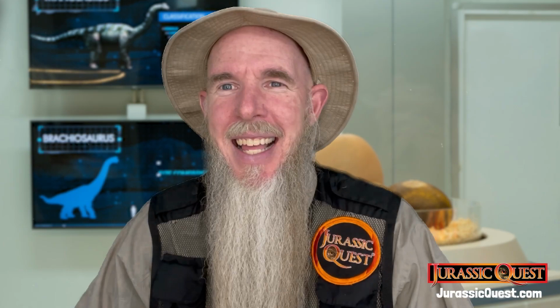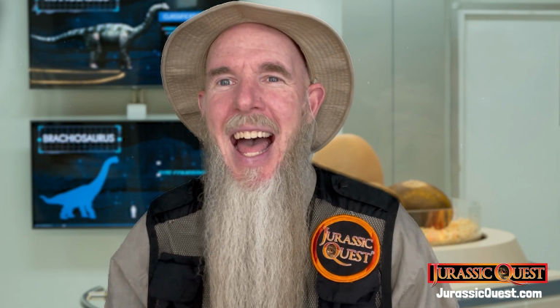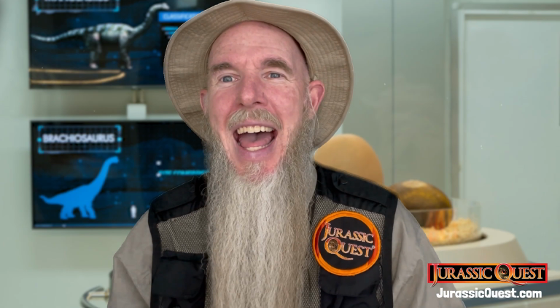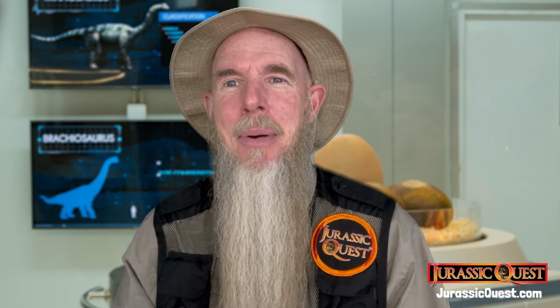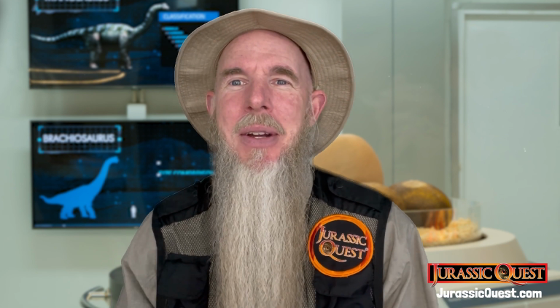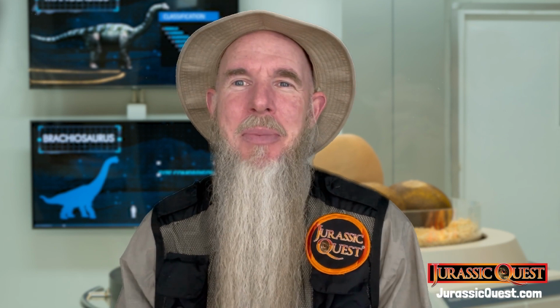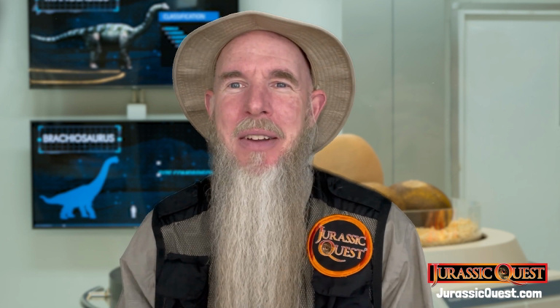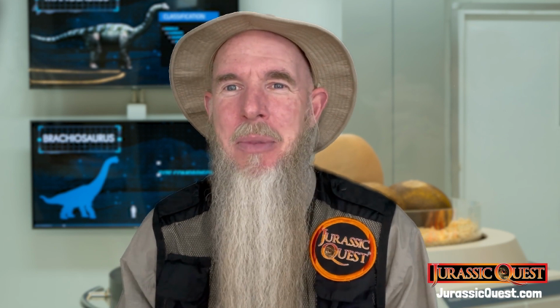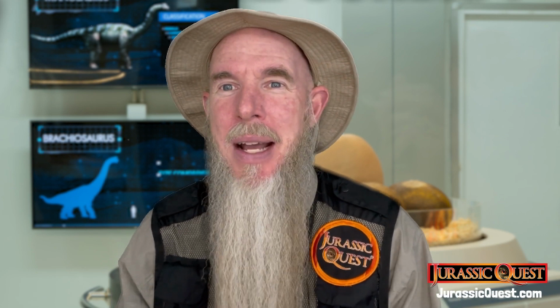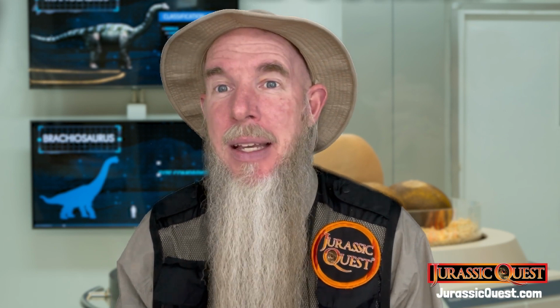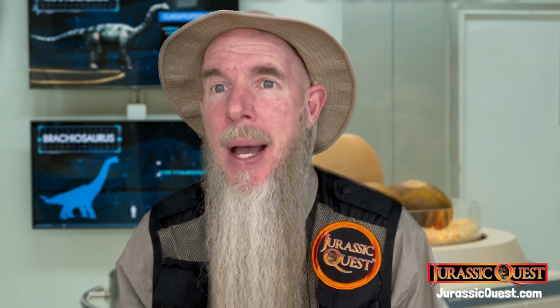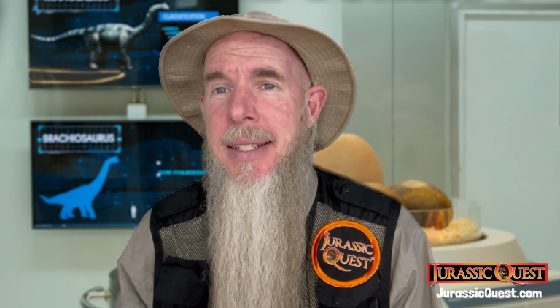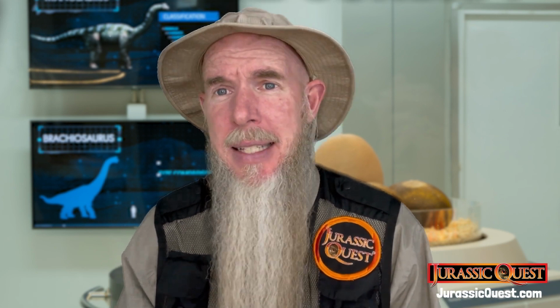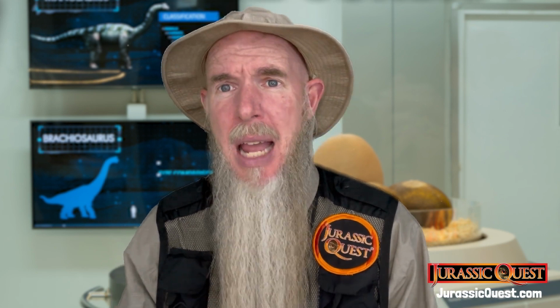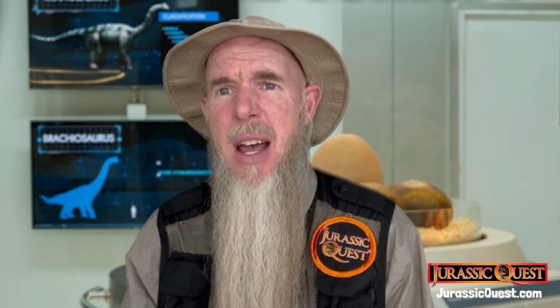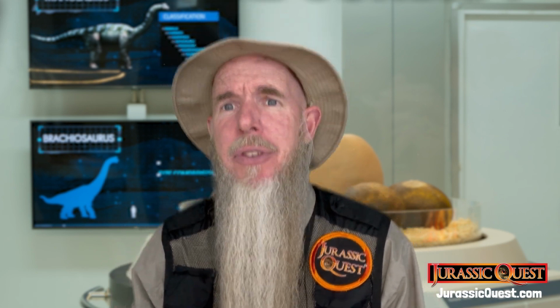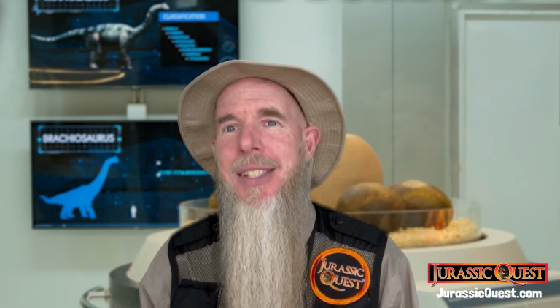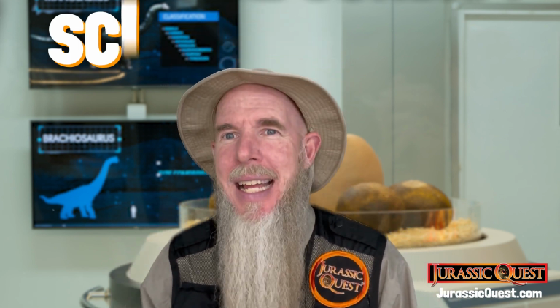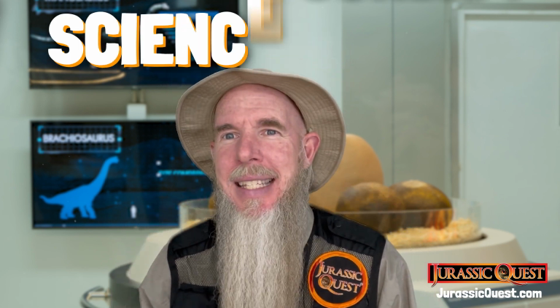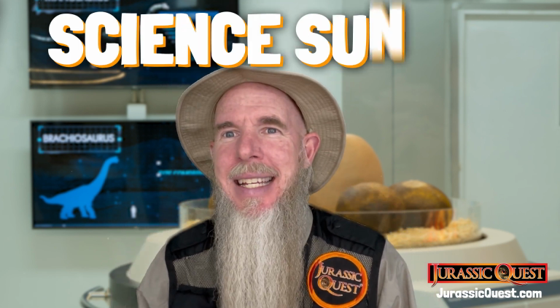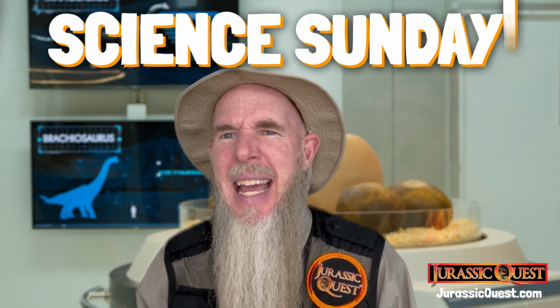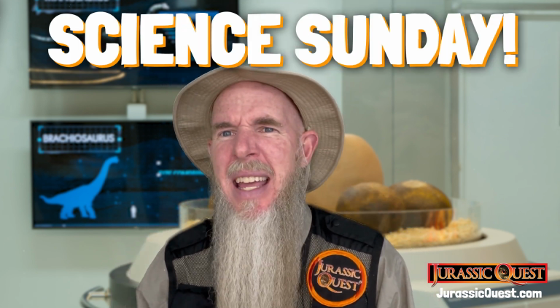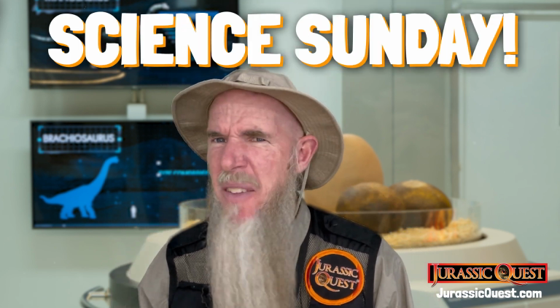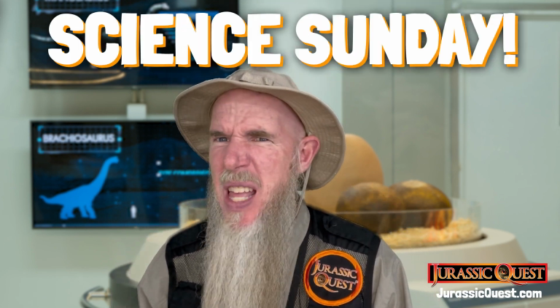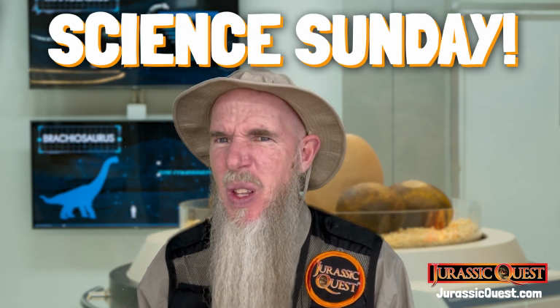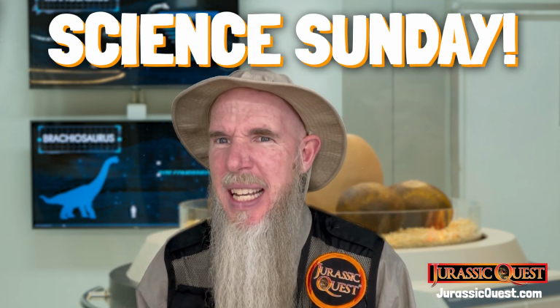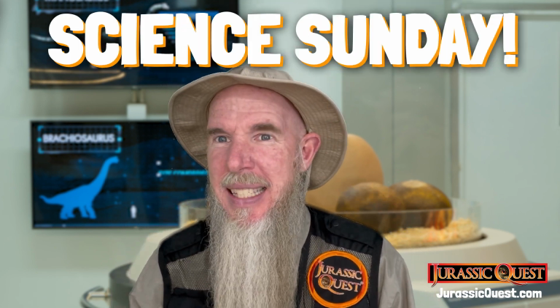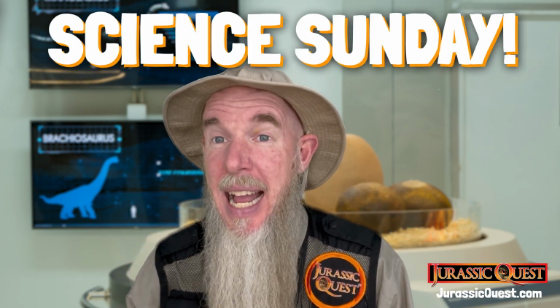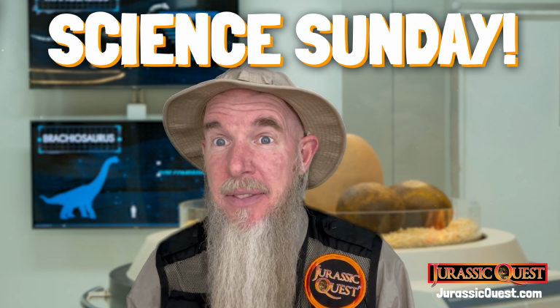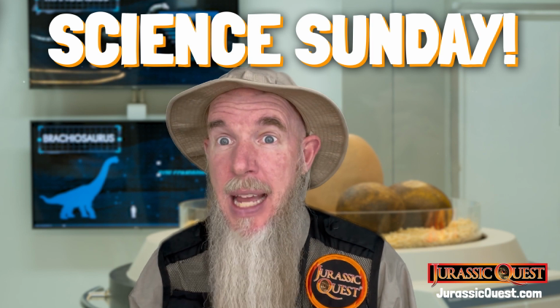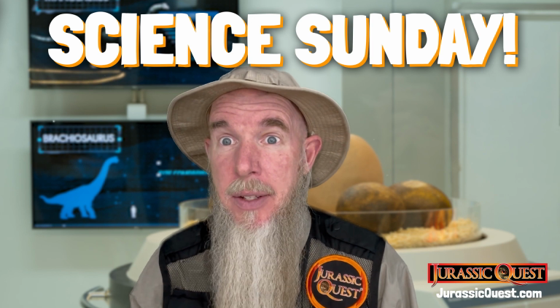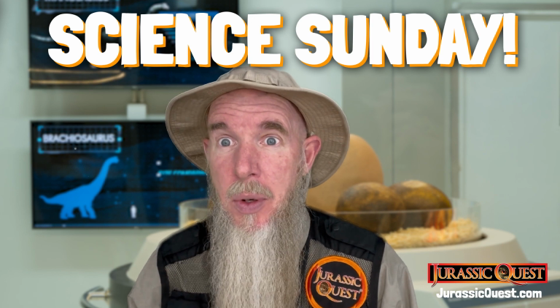Hi, I'm Park Ranger Marty from Jurassic Quest, and it's time now for Science Sunday, a fun look at the science of dinosaurs.